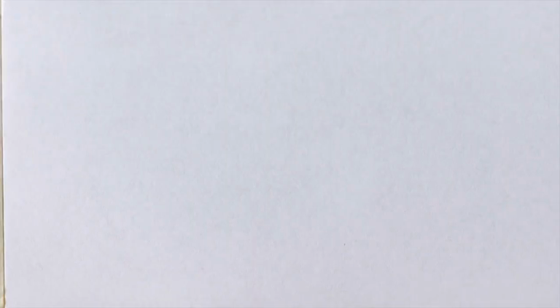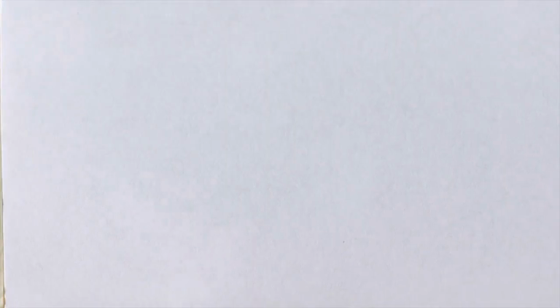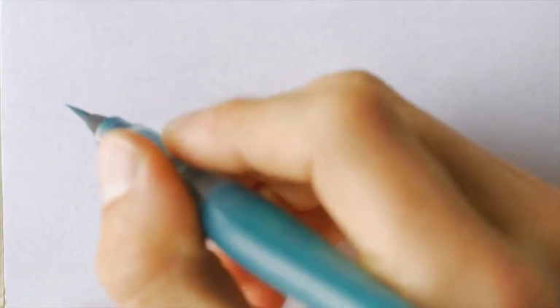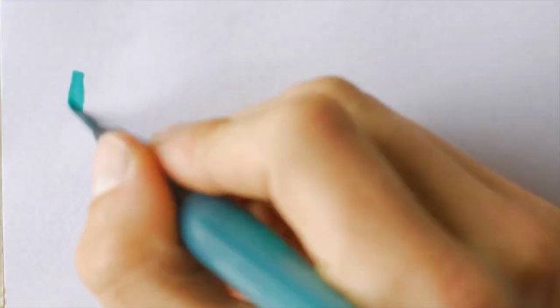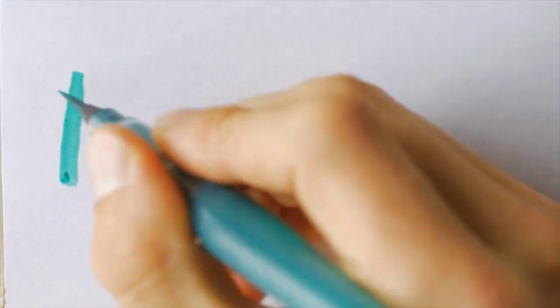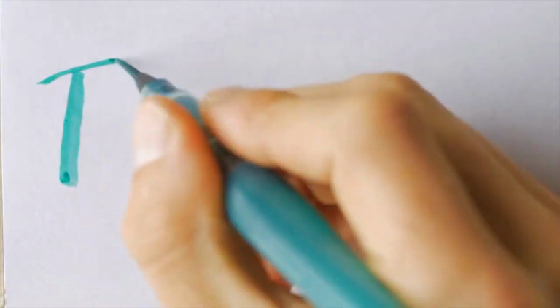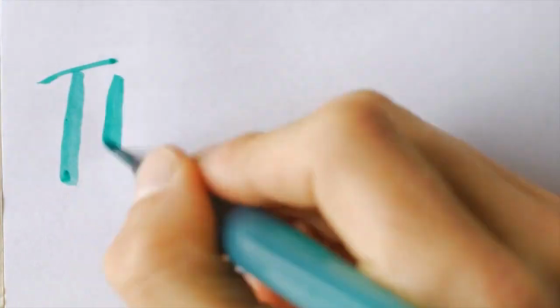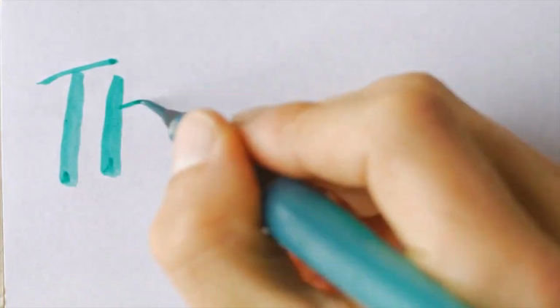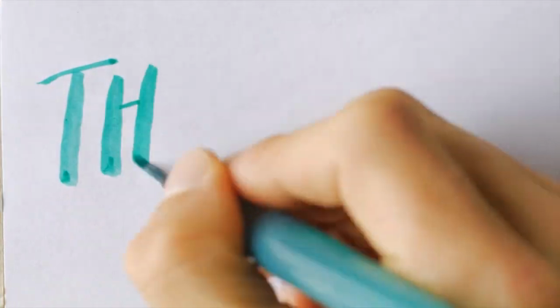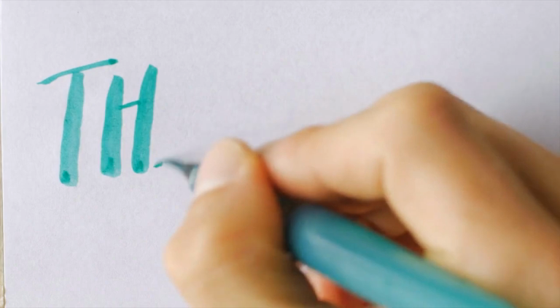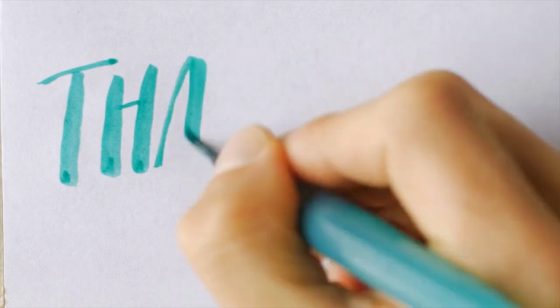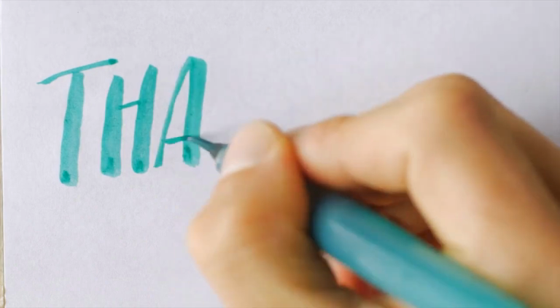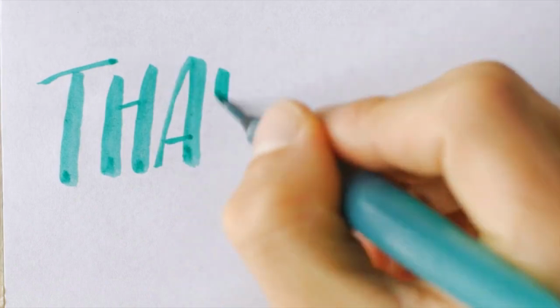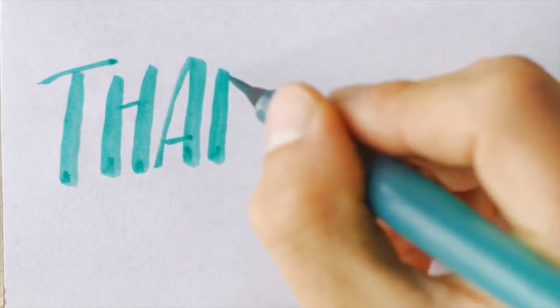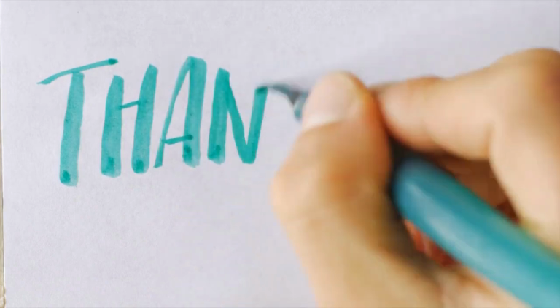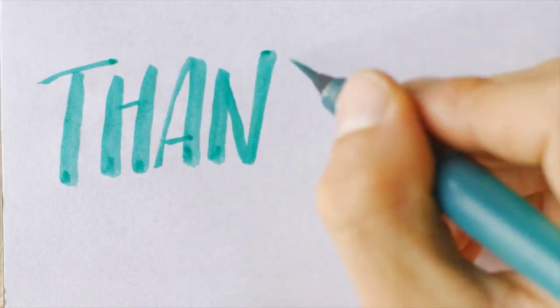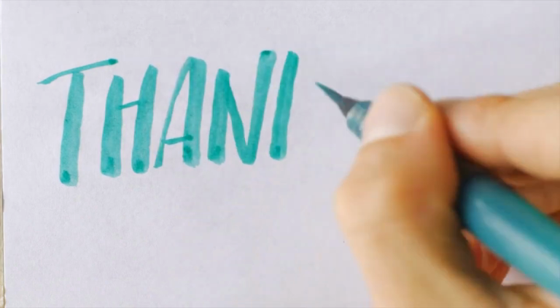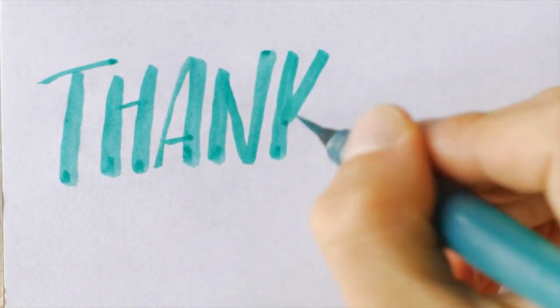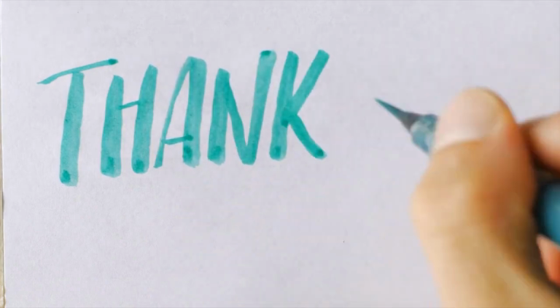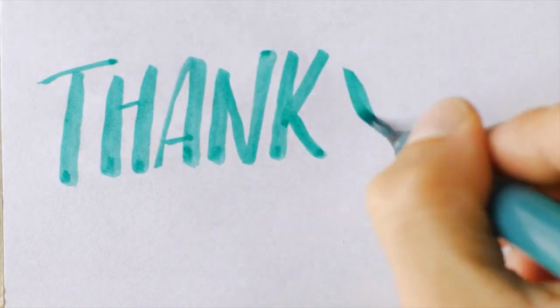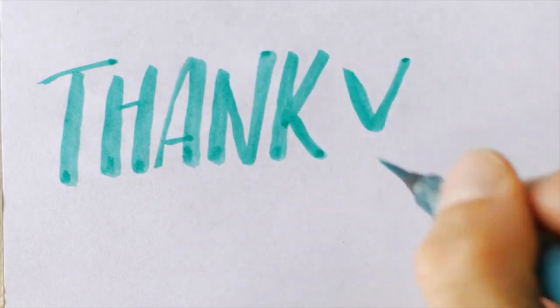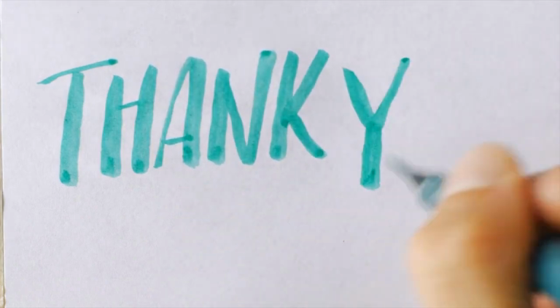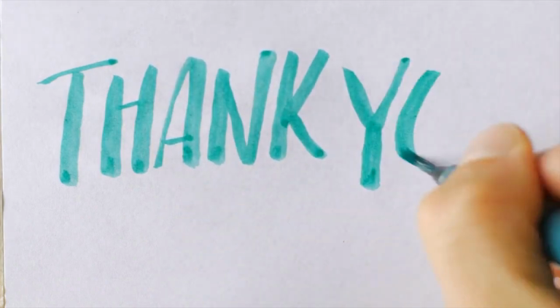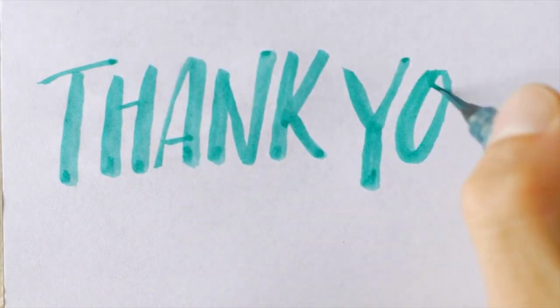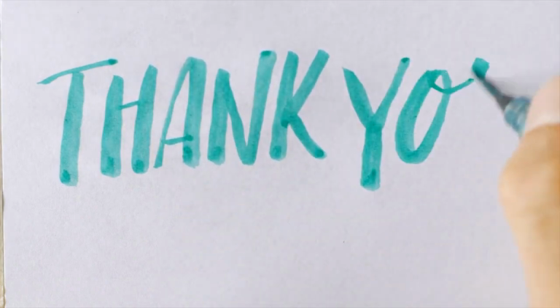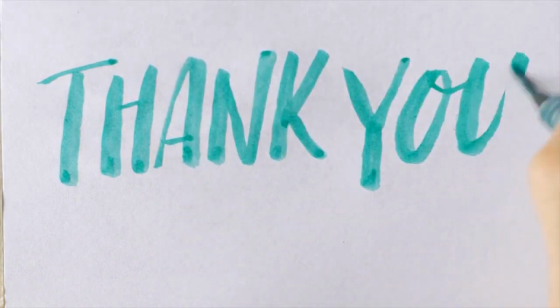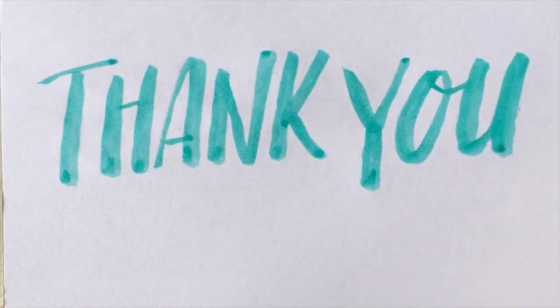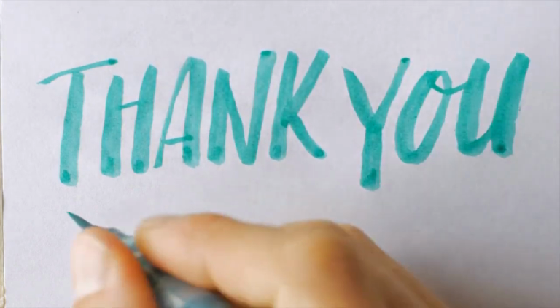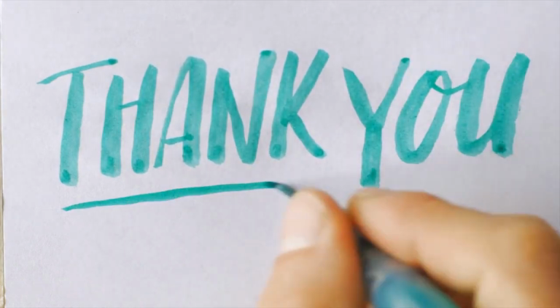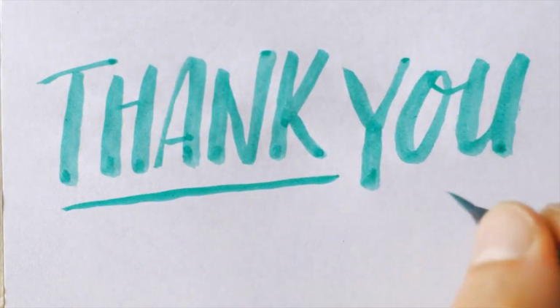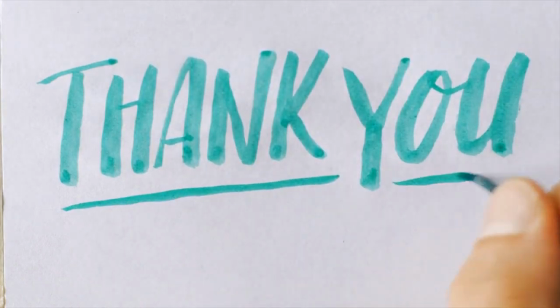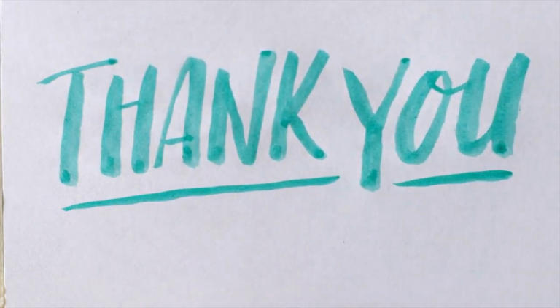Thanks for watching. Don't forget to subscribe so you don't miss a lot of interesting and useful things.